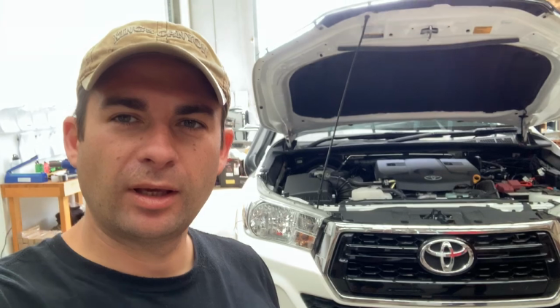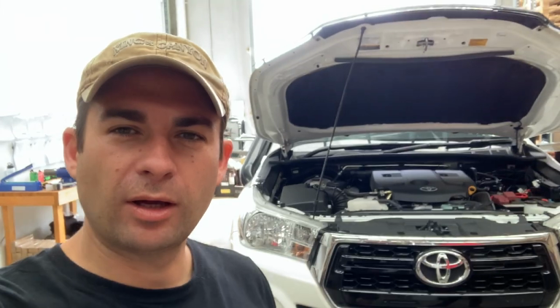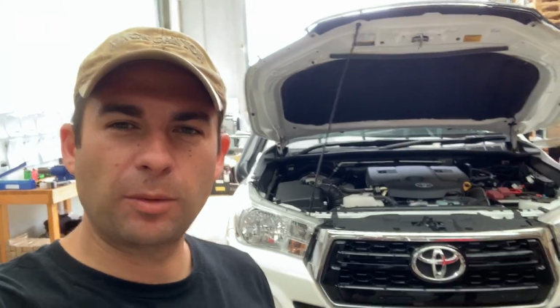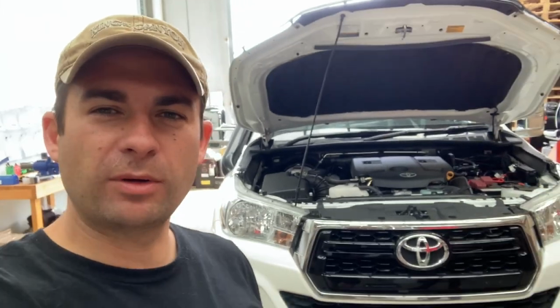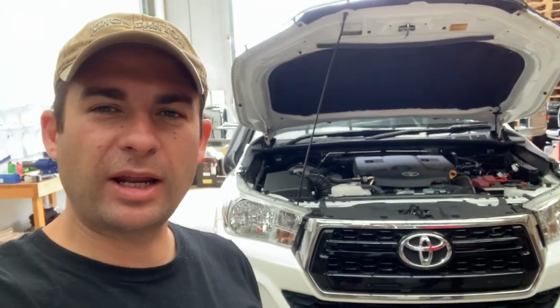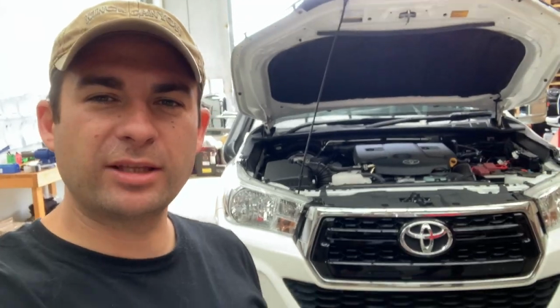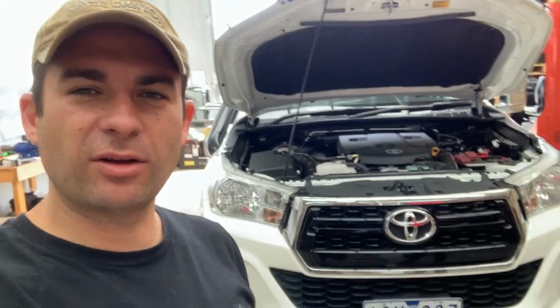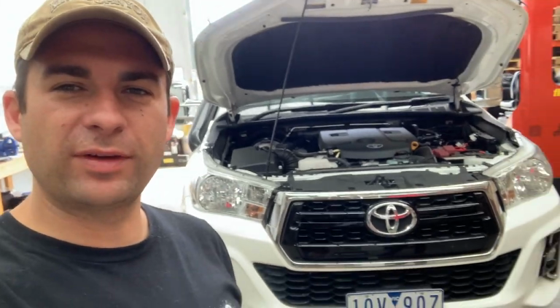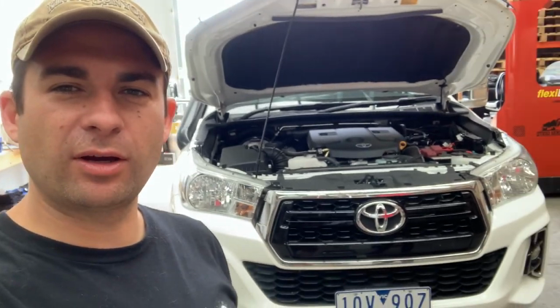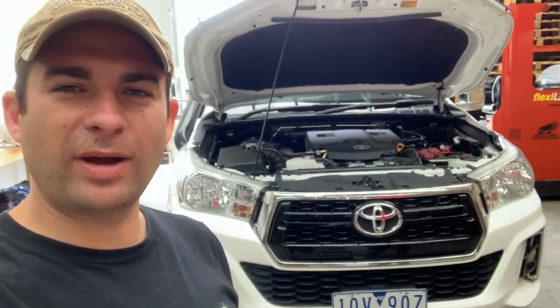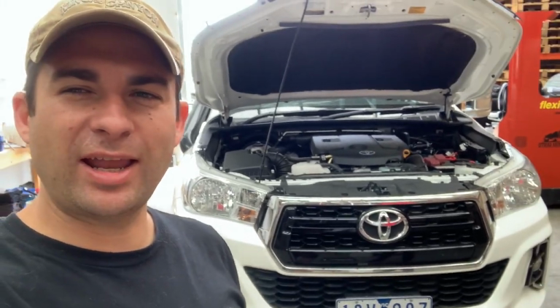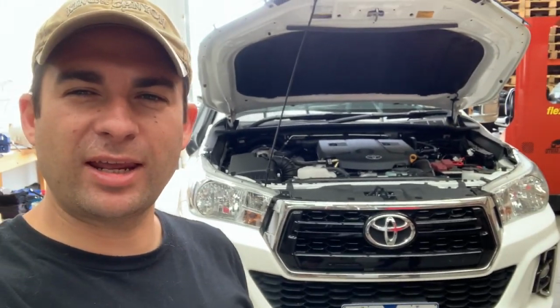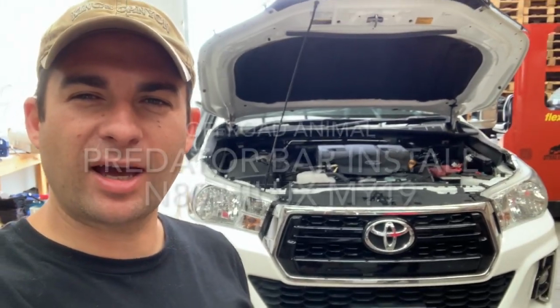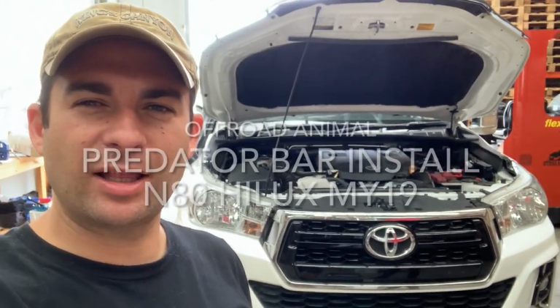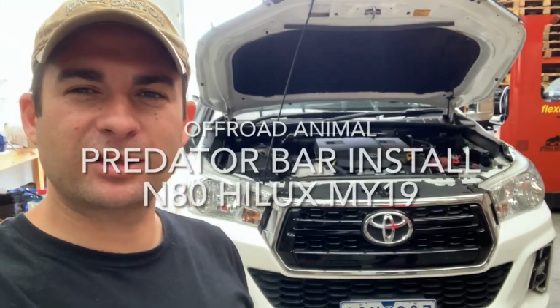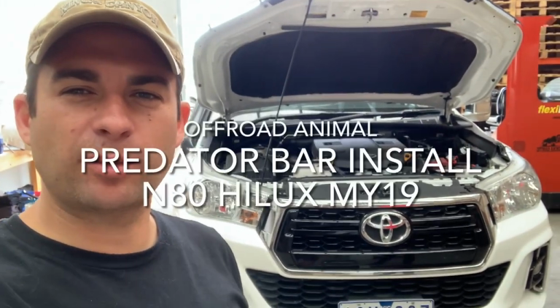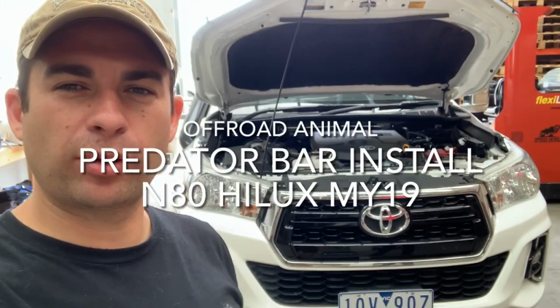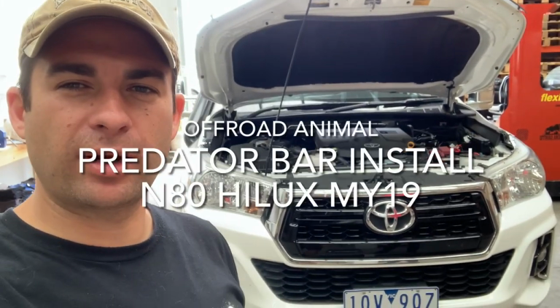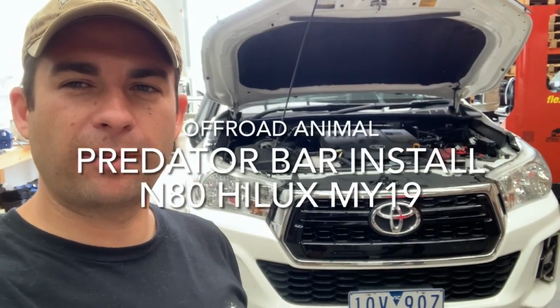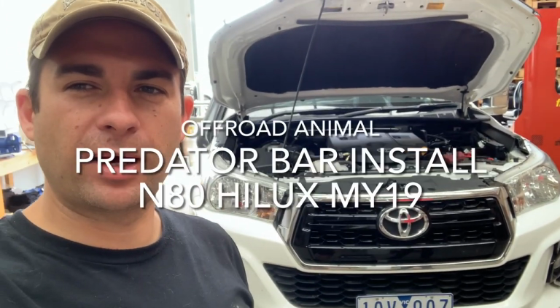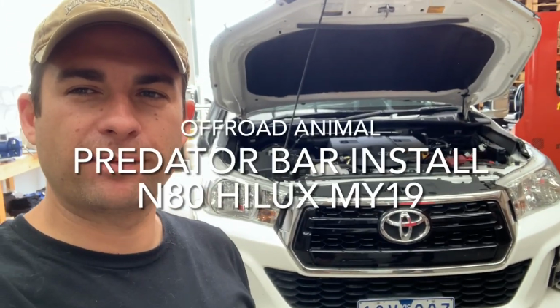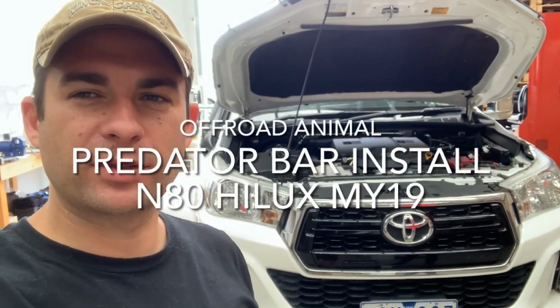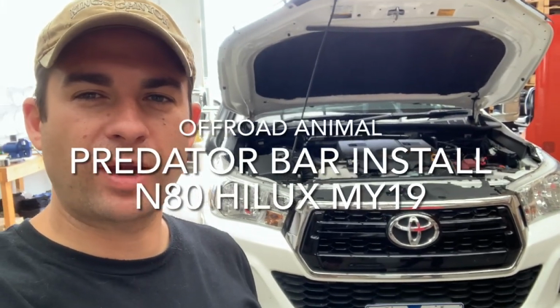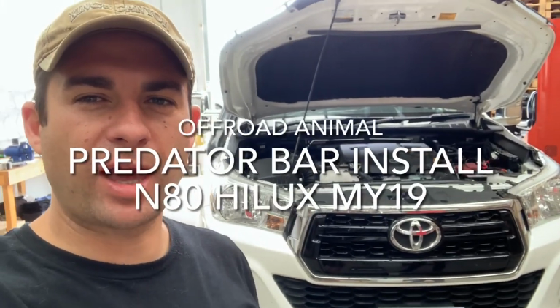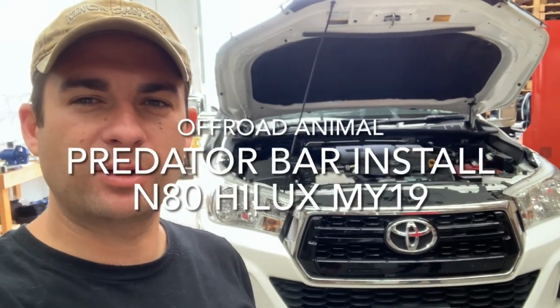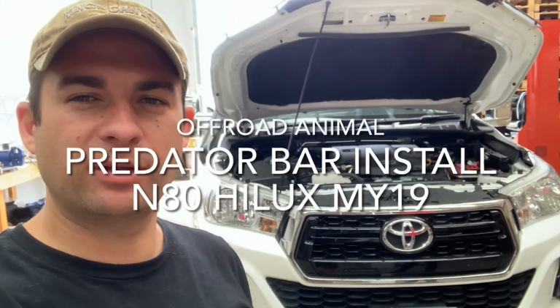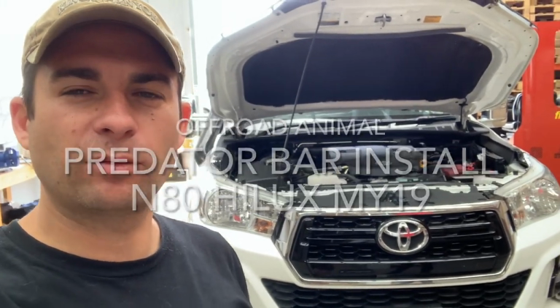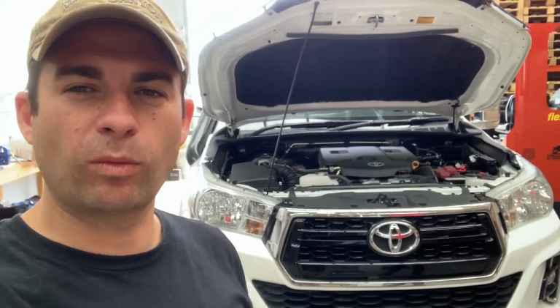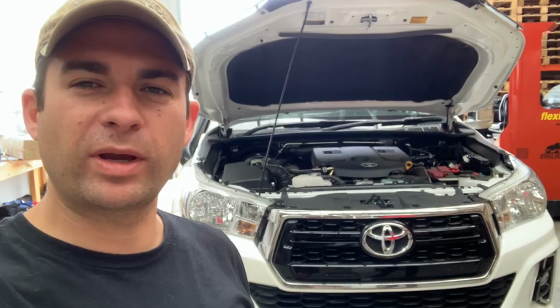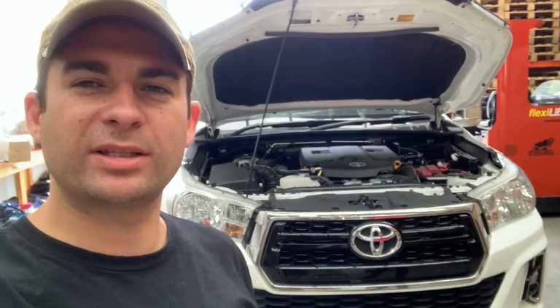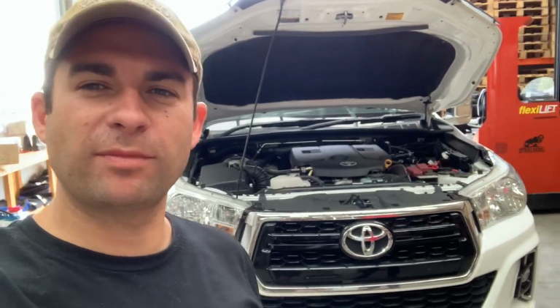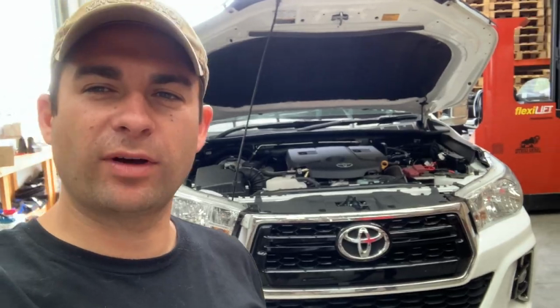We're doing an install video for the N80 Hilux Predator Bar. We'll show you how to do it and each step involved.